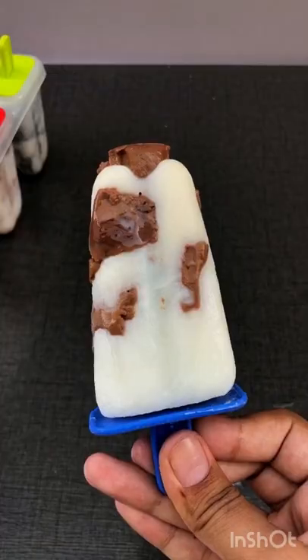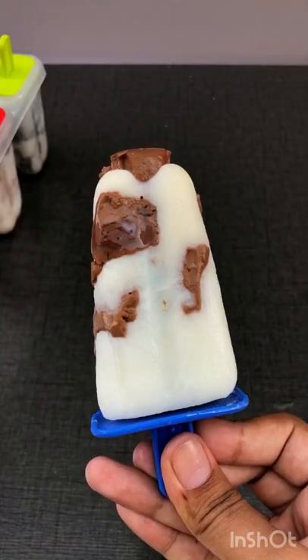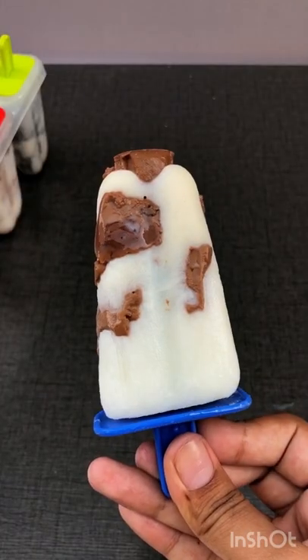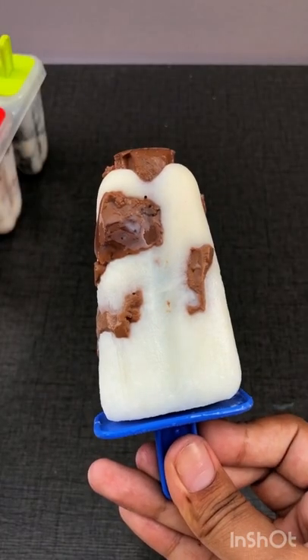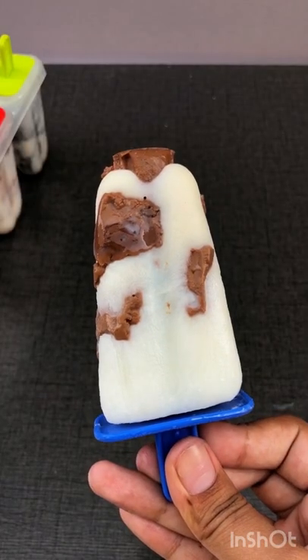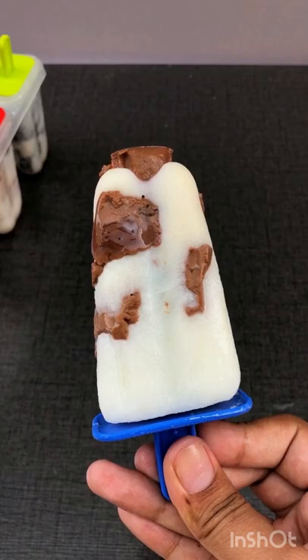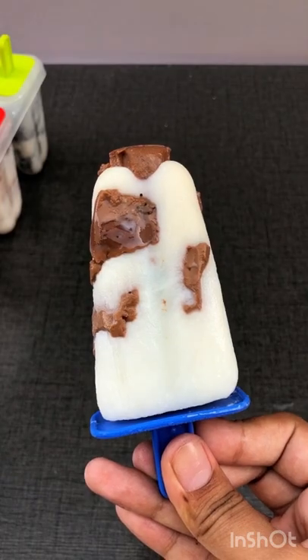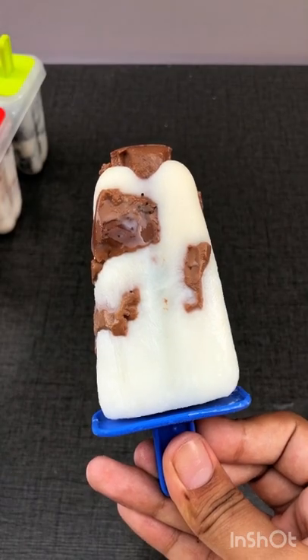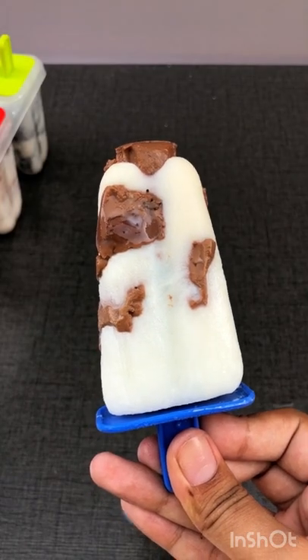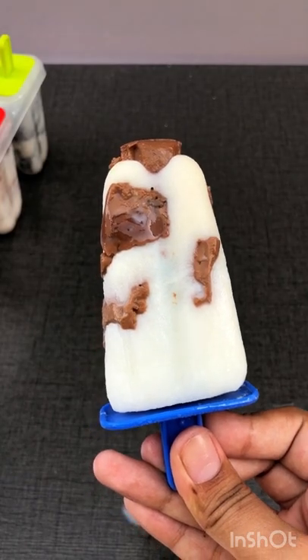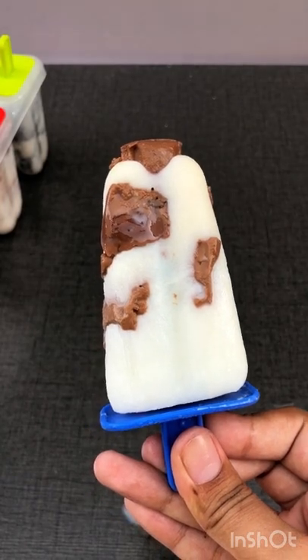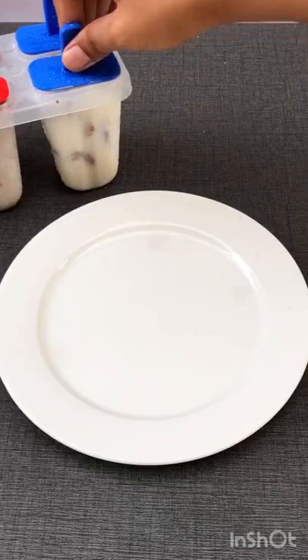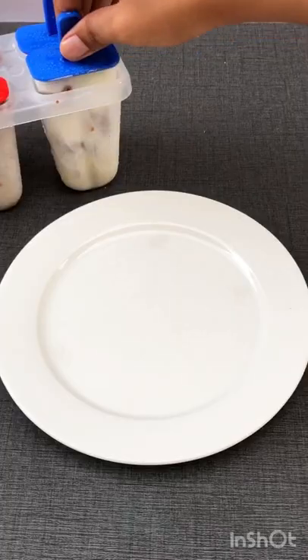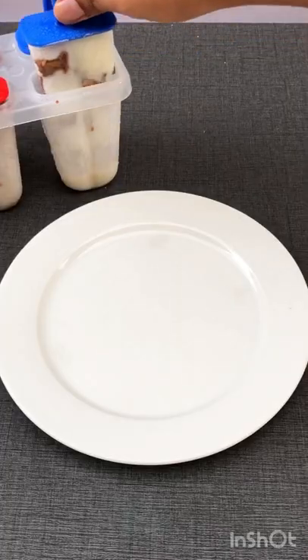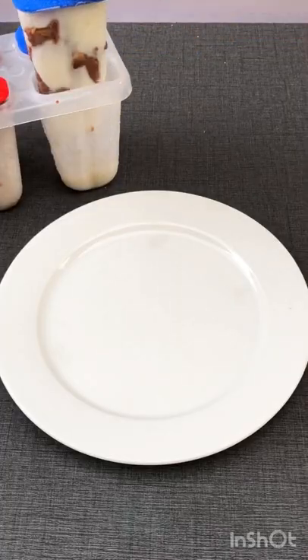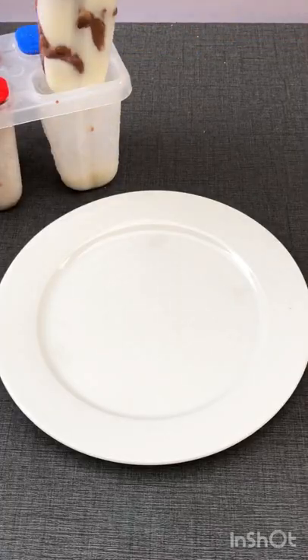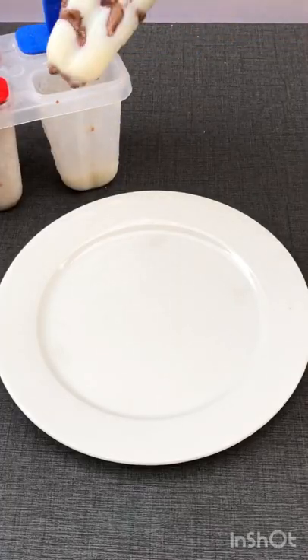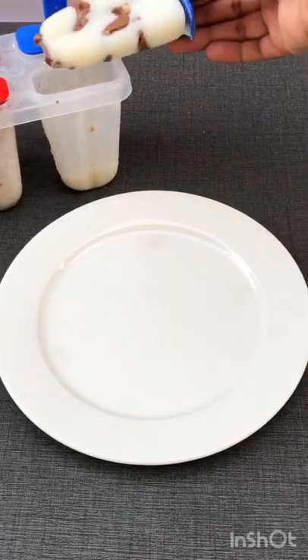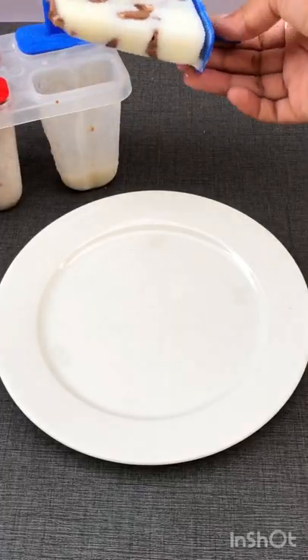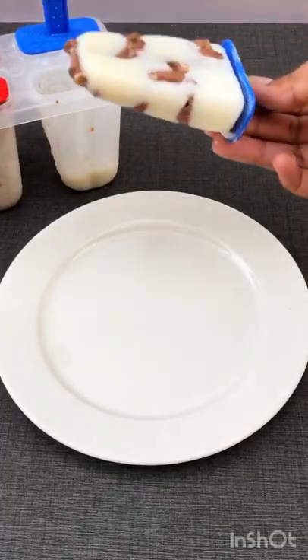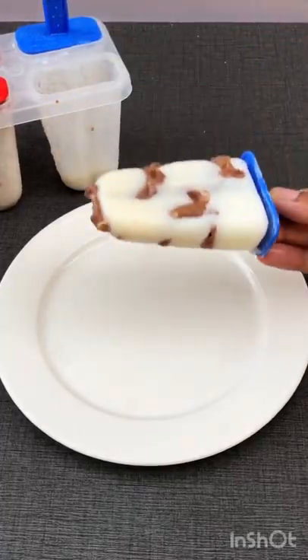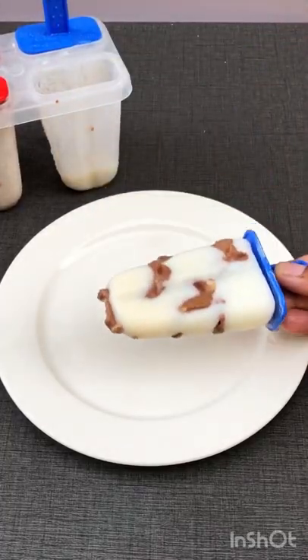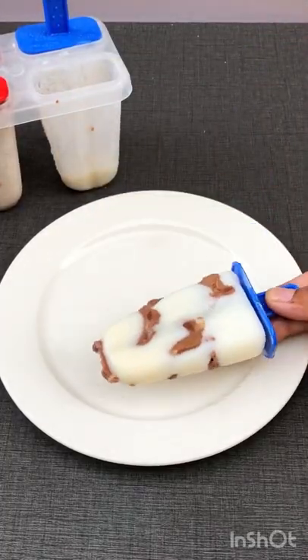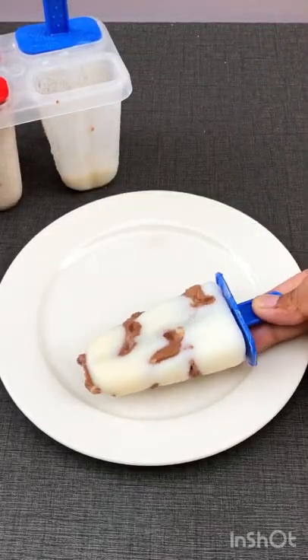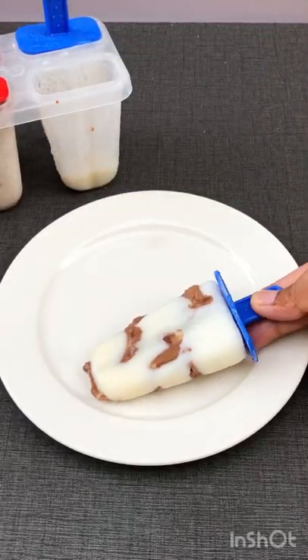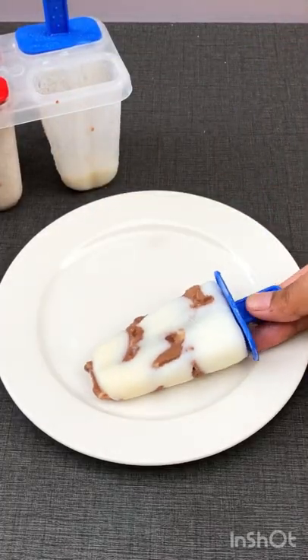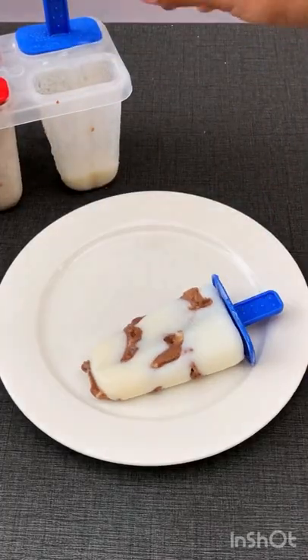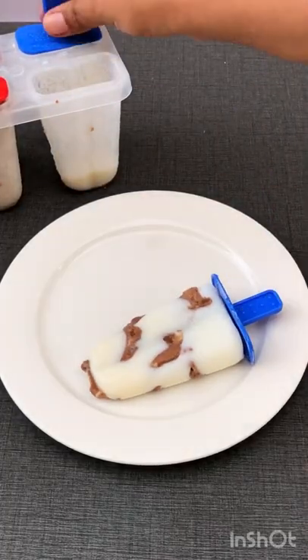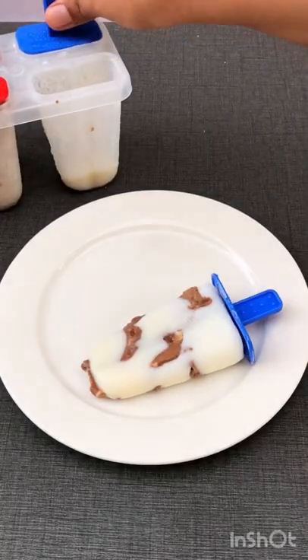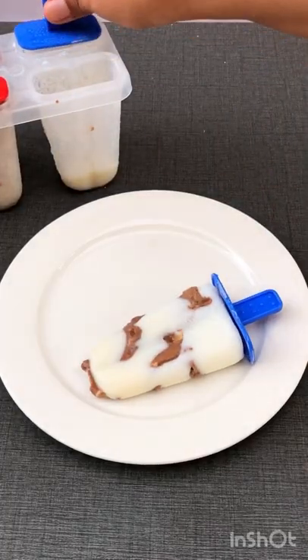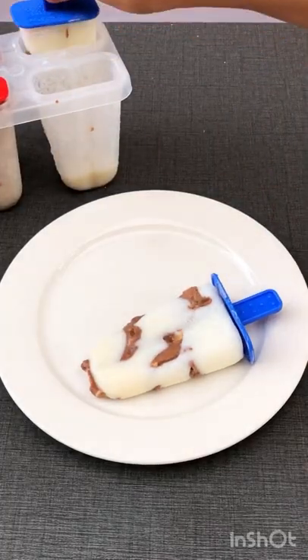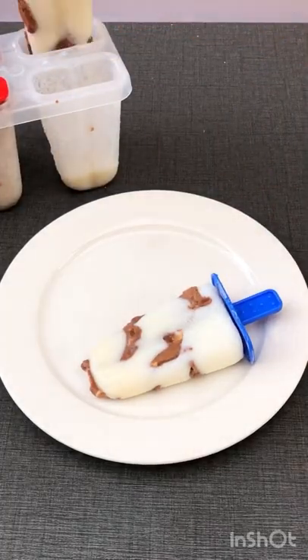Our dairy milk popsicle was ready and it was so sweet! Leave your comments and ideas below.